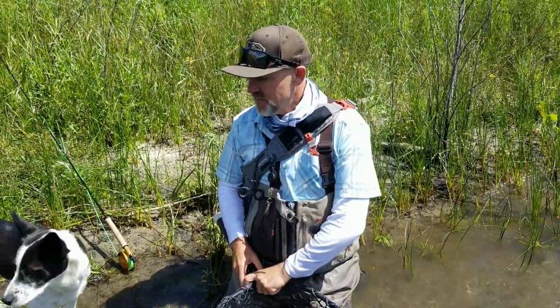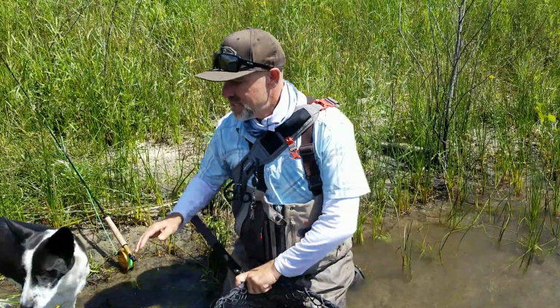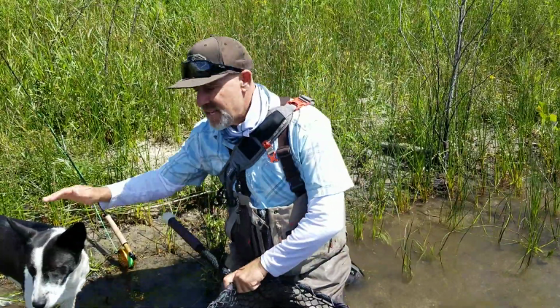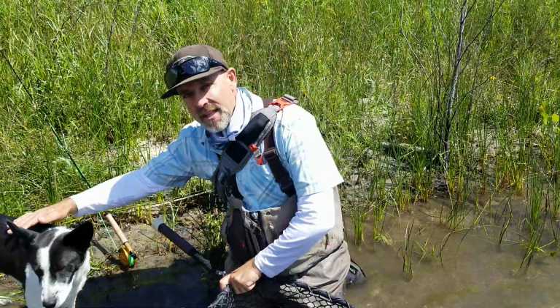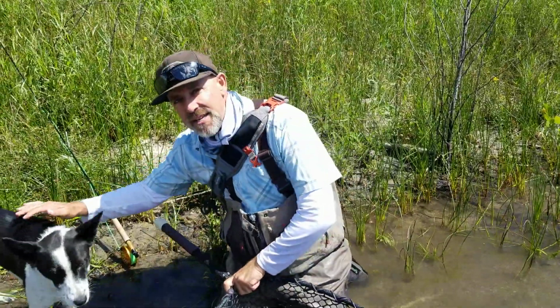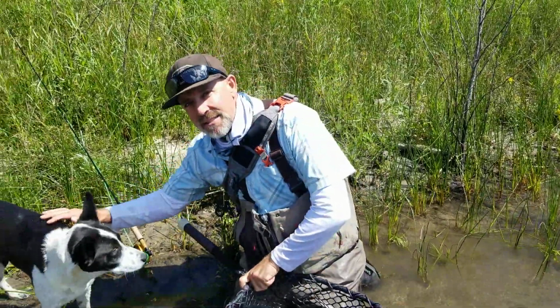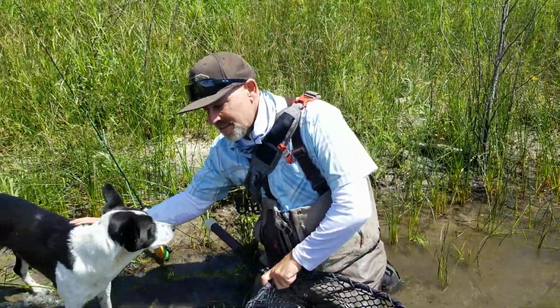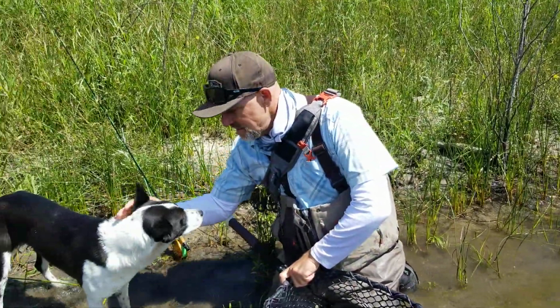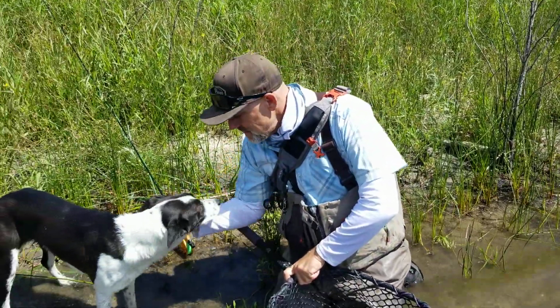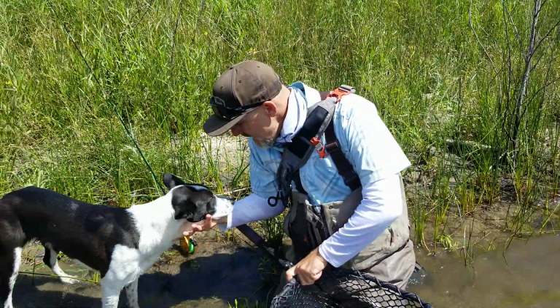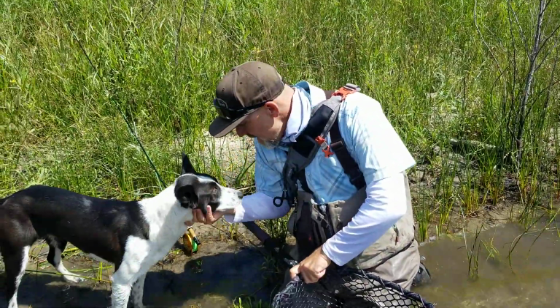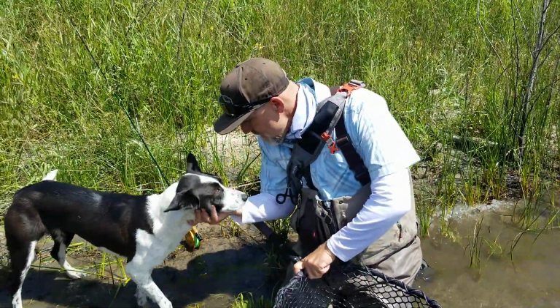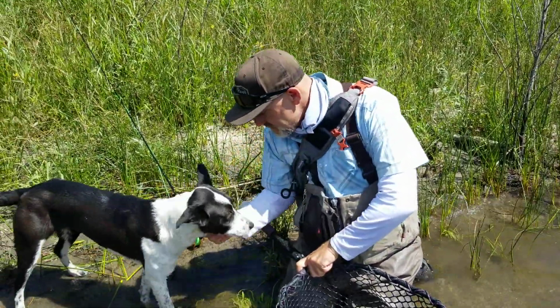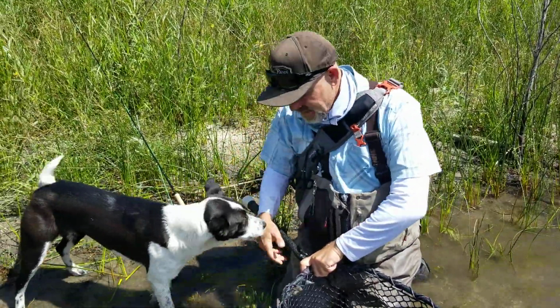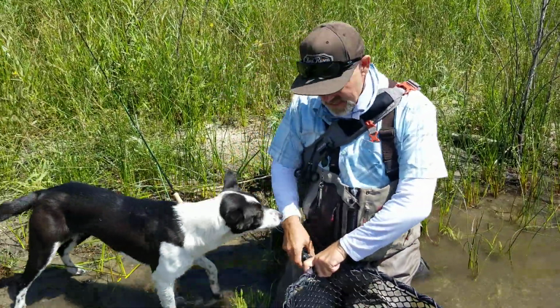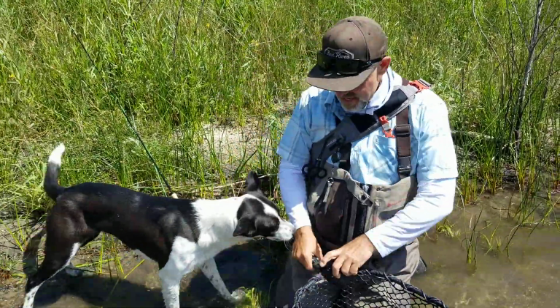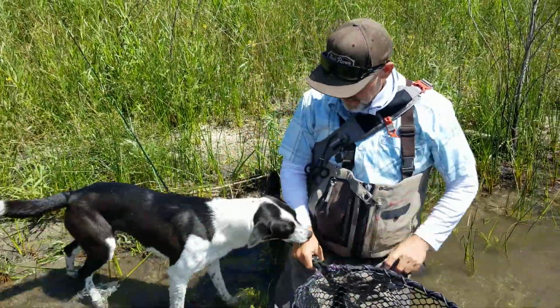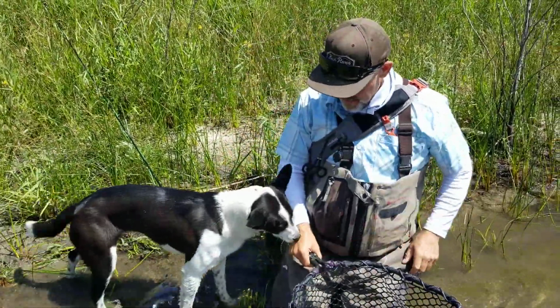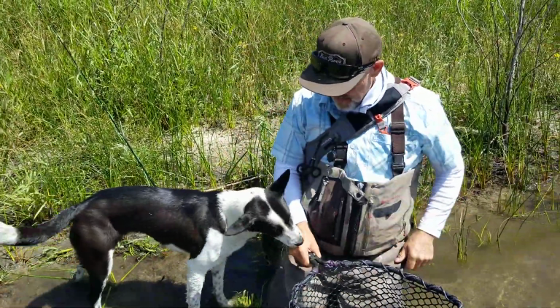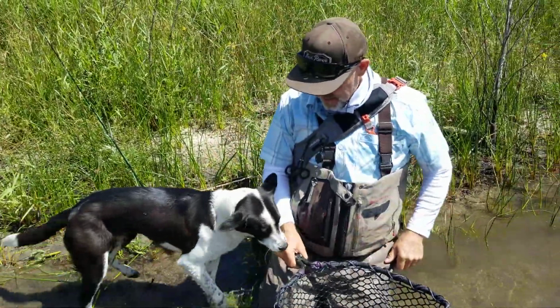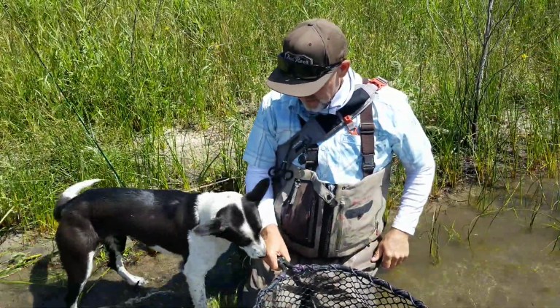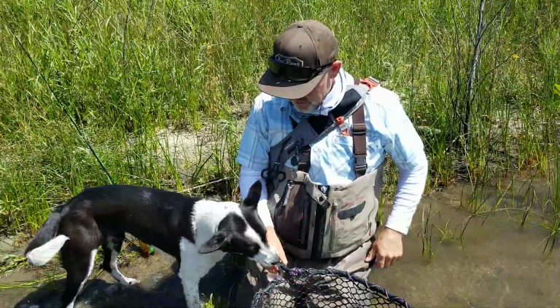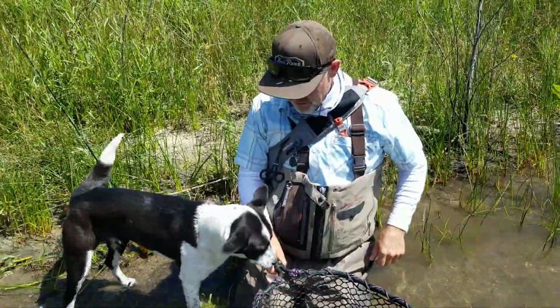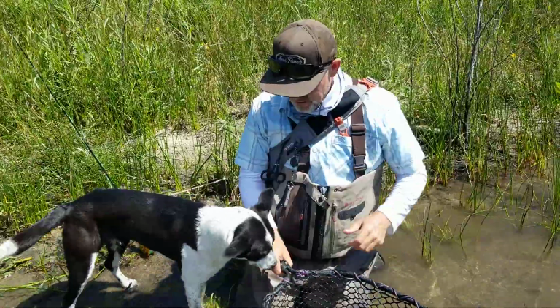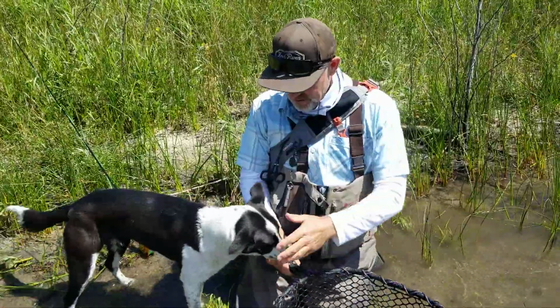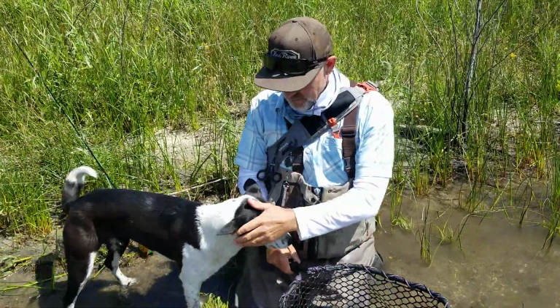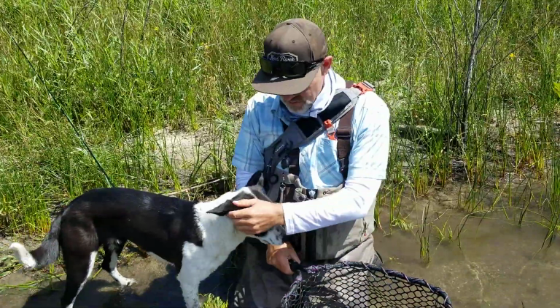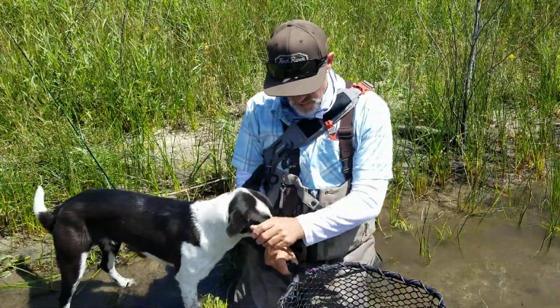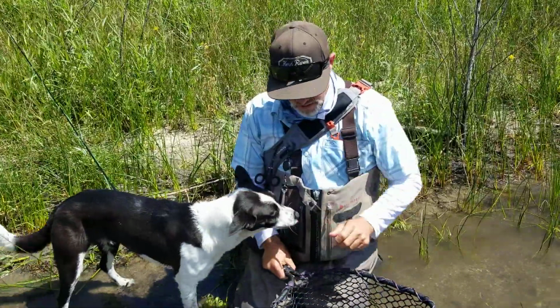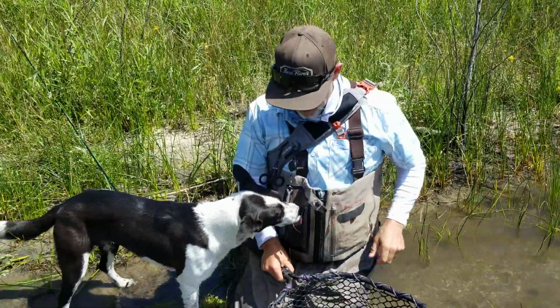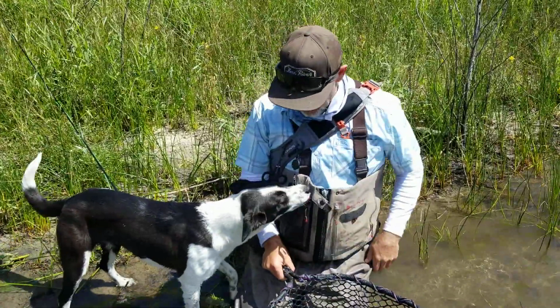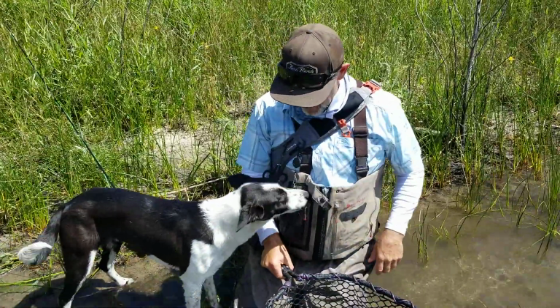This is Ellie. Hi, Ellie. Ellie loves the water, loves fishing.